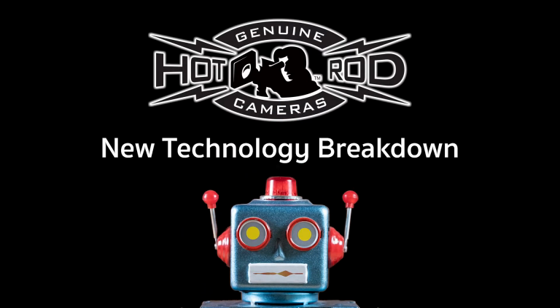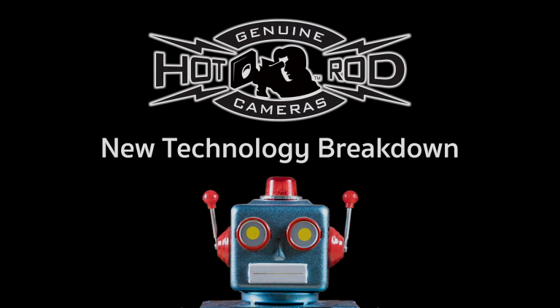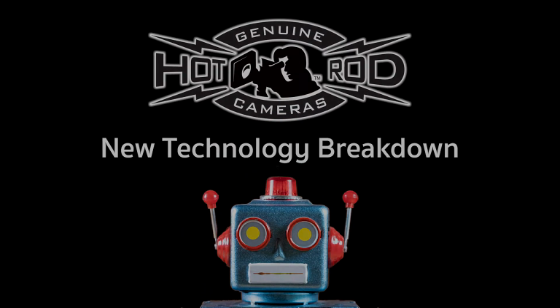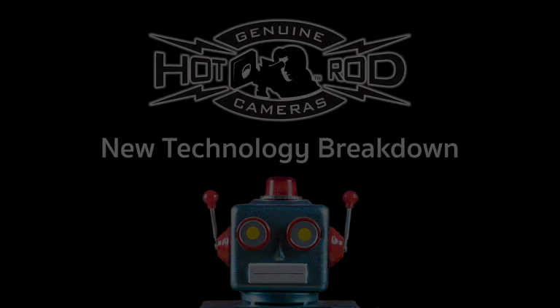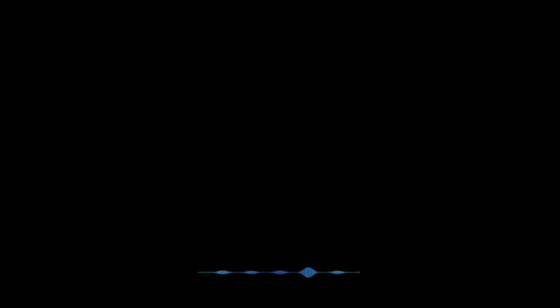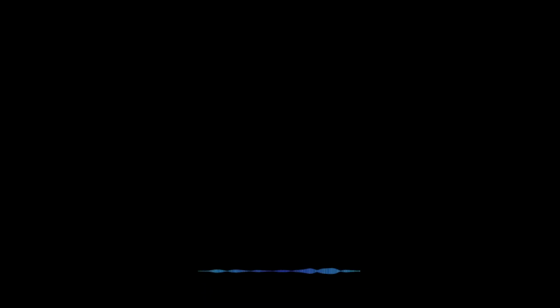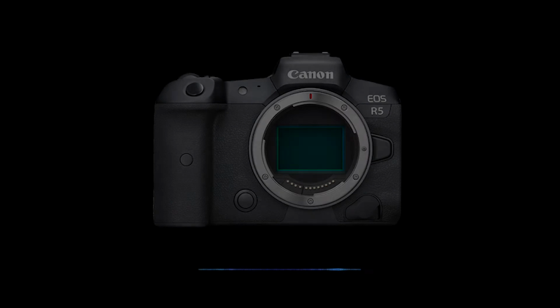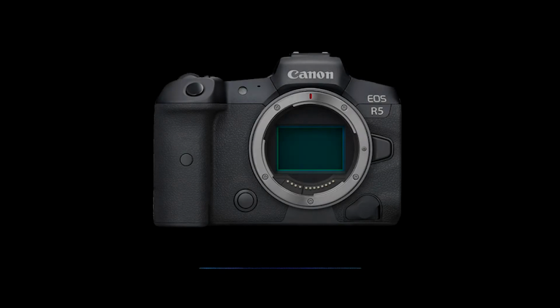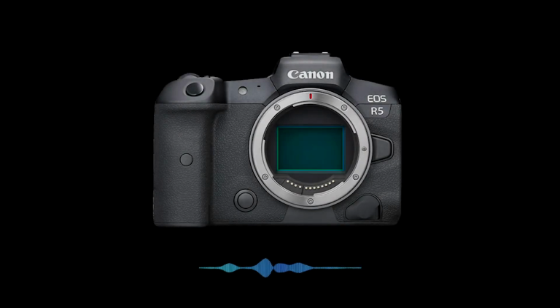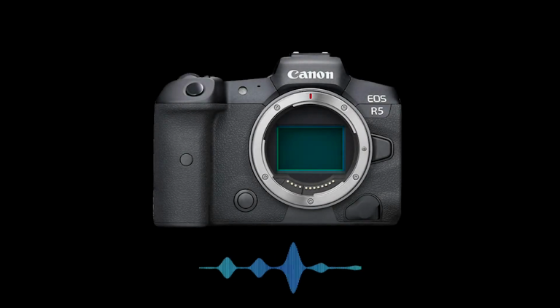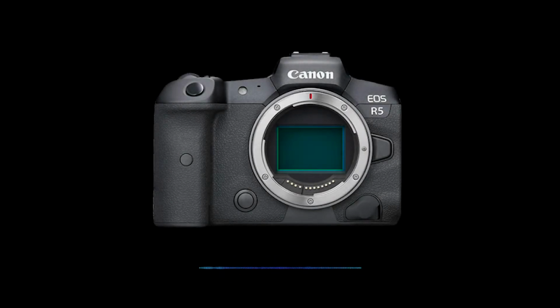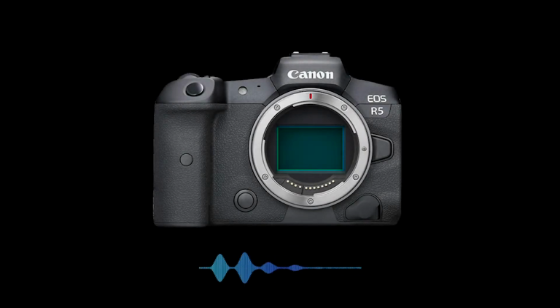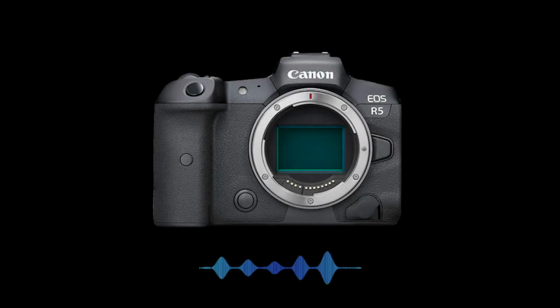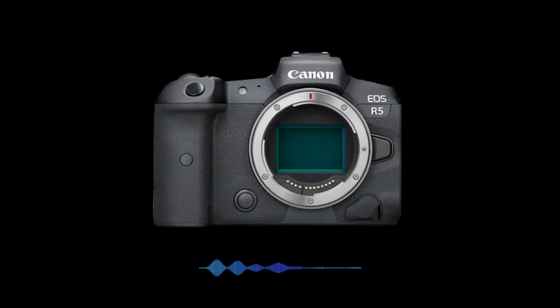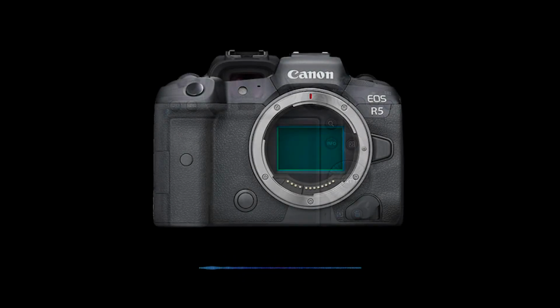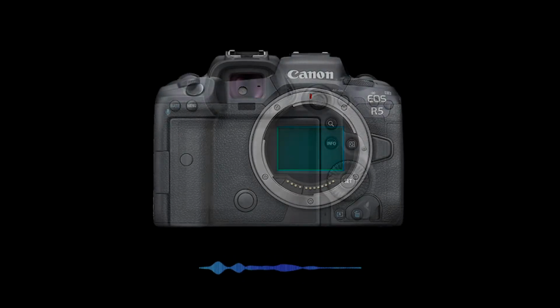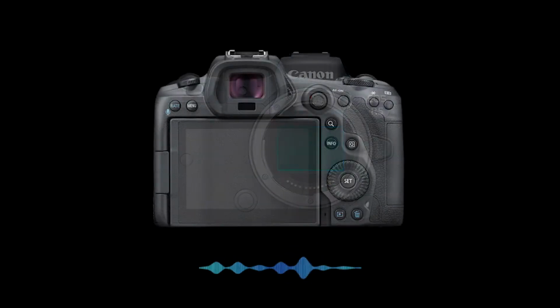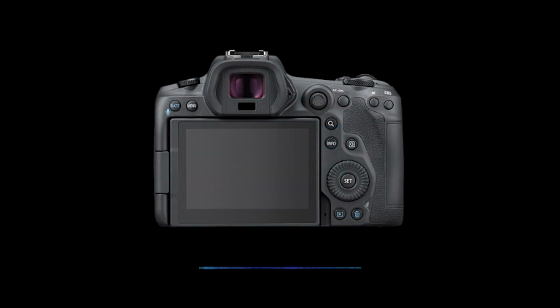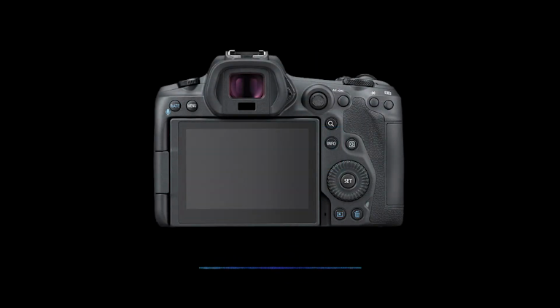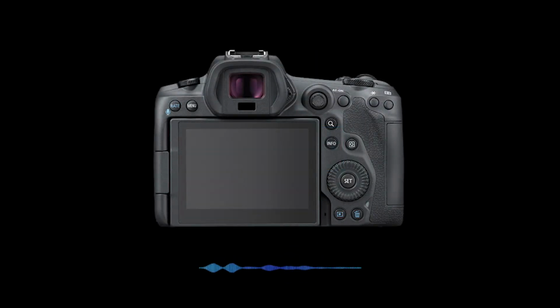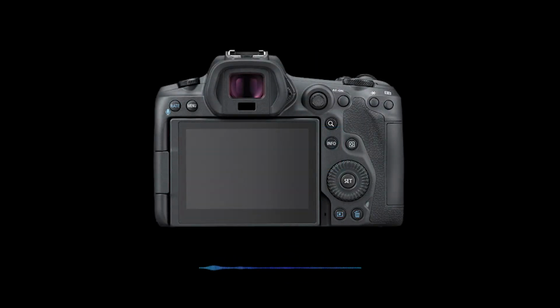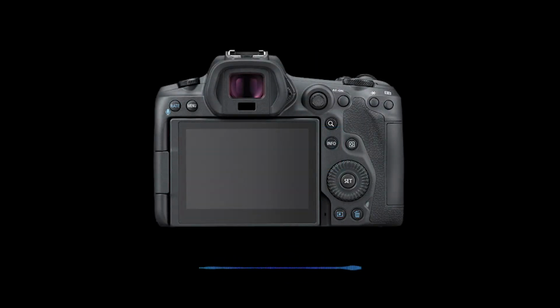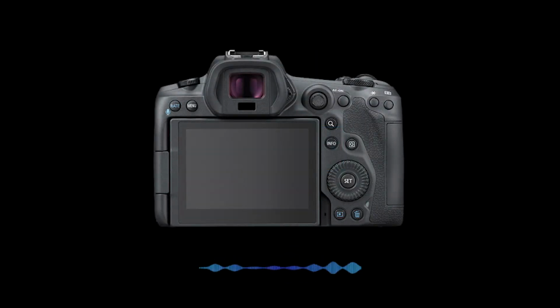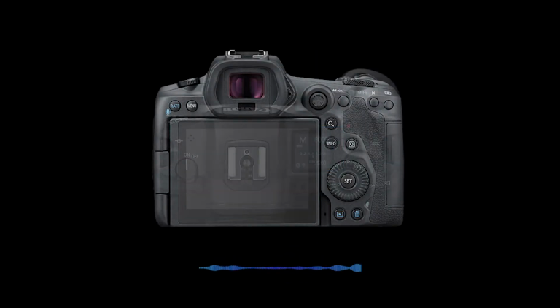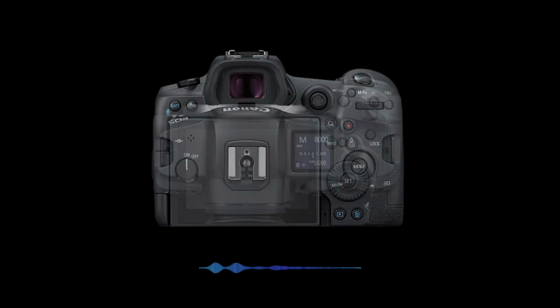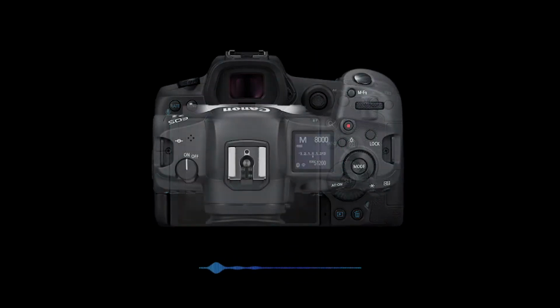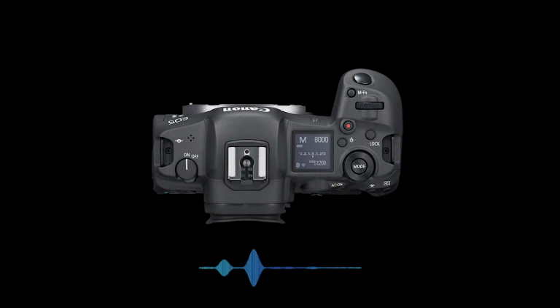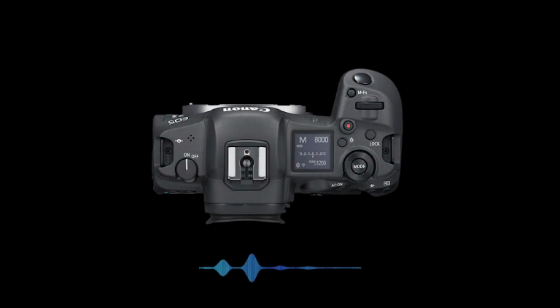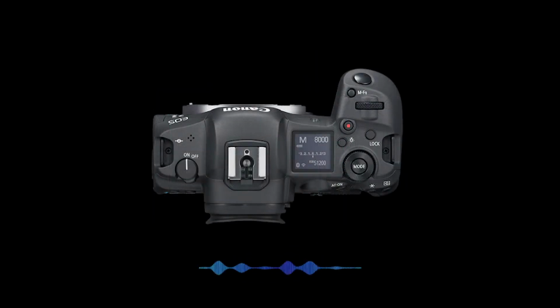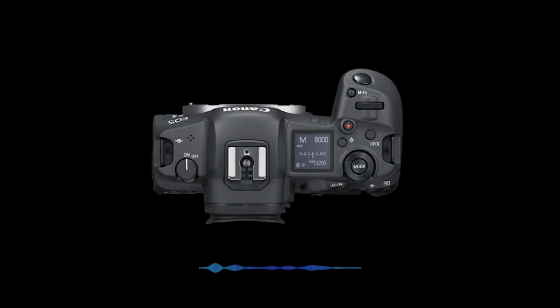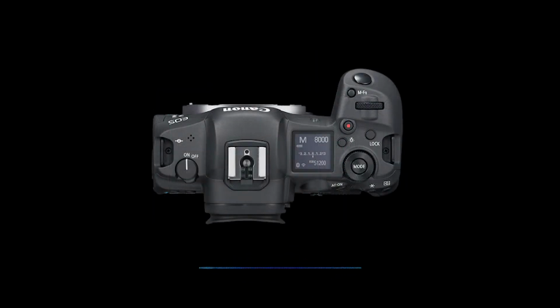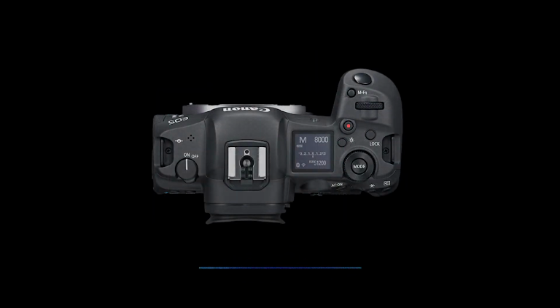First up, the R5. The interwebs have been buzzing since February 2020 about the R5 and its beefy AF specs.